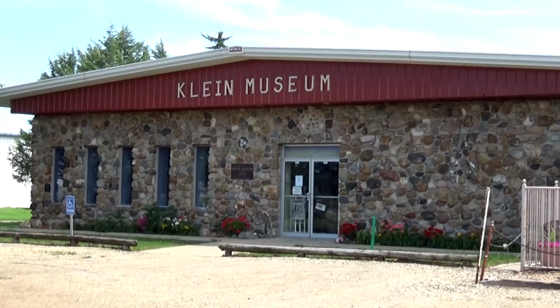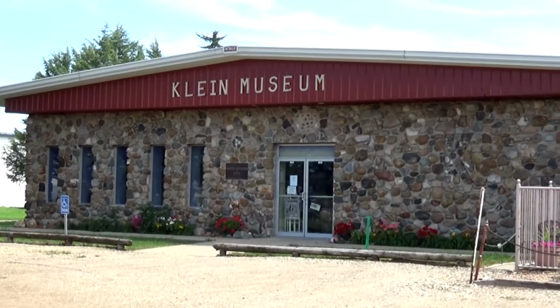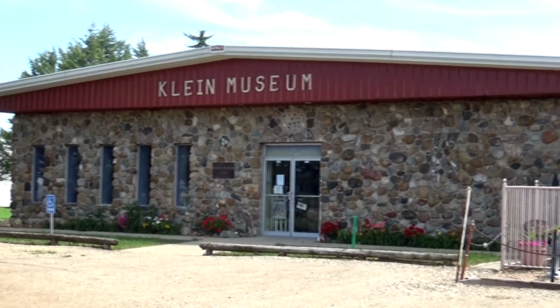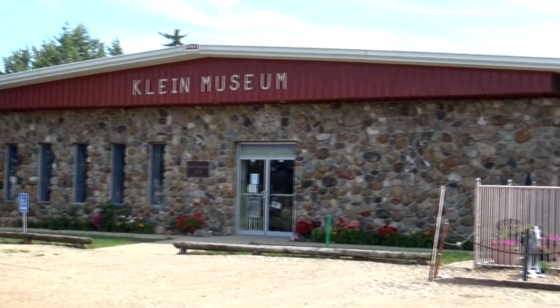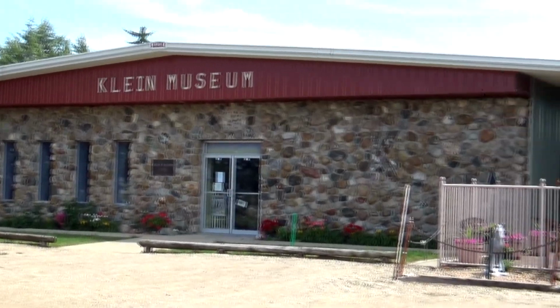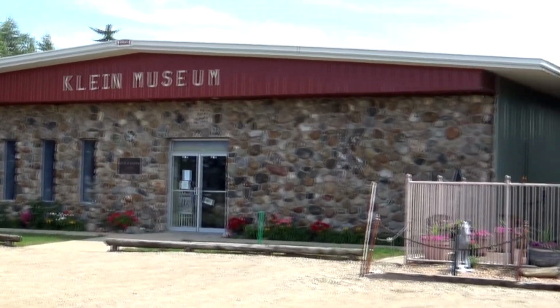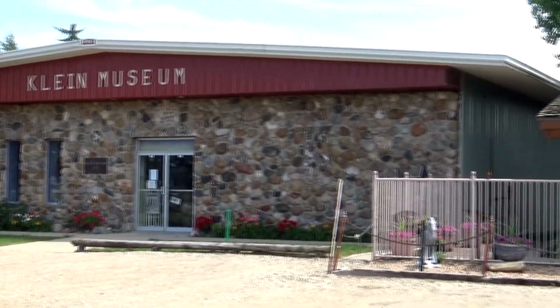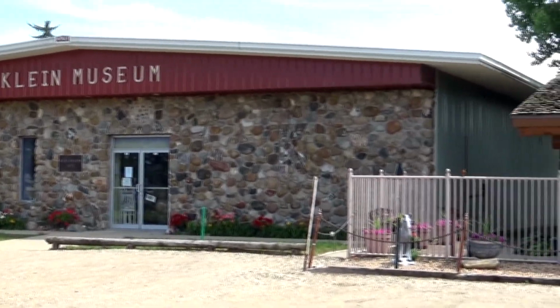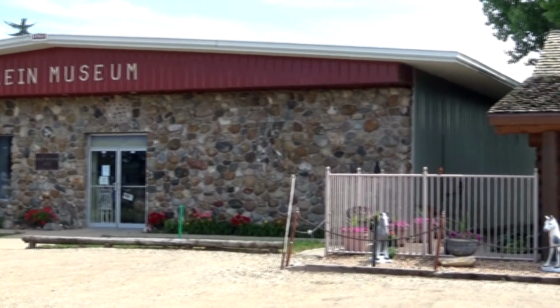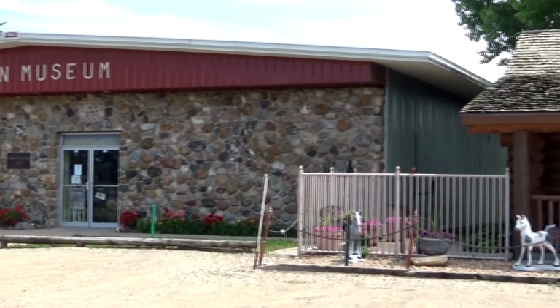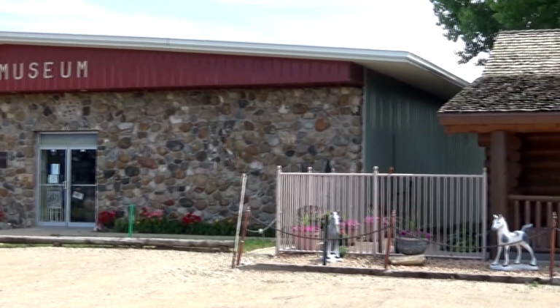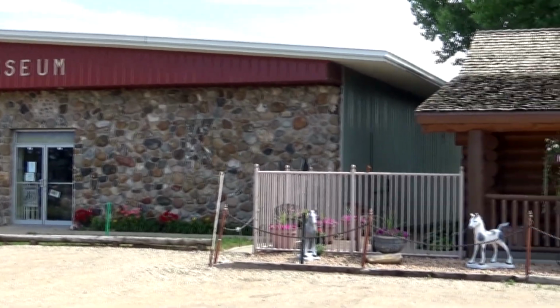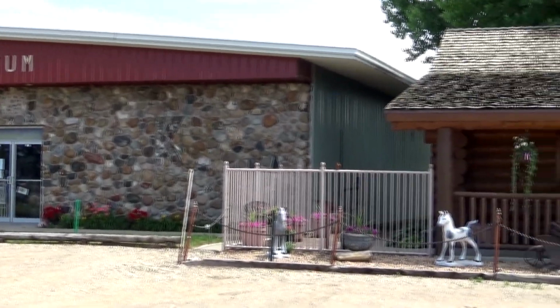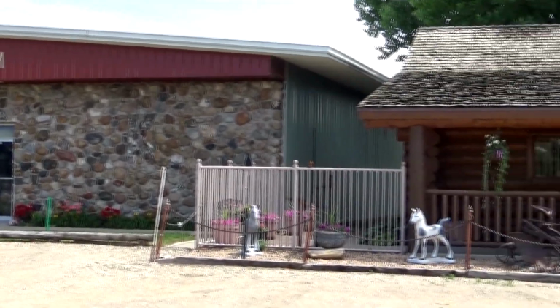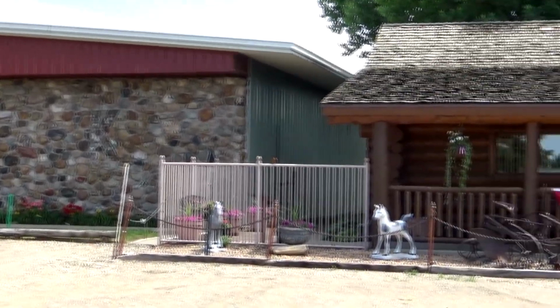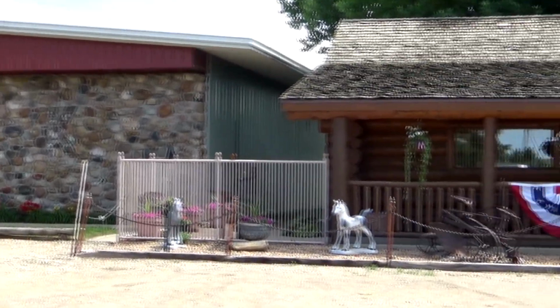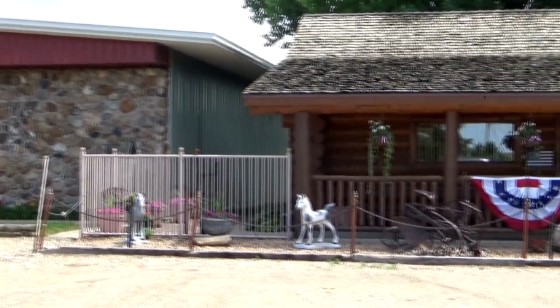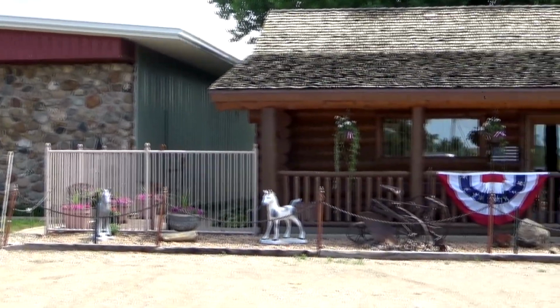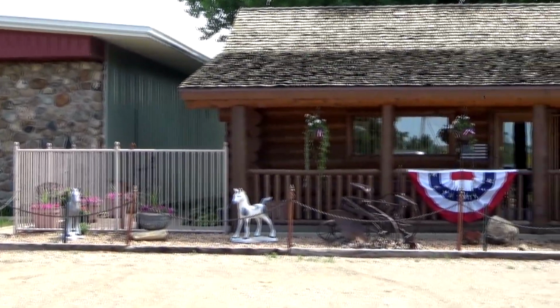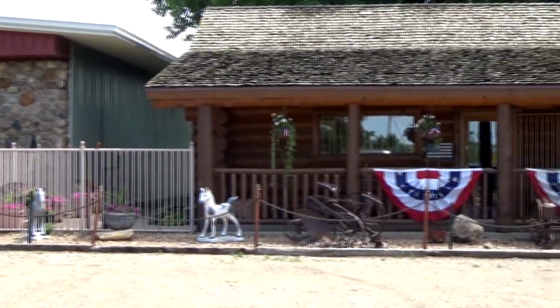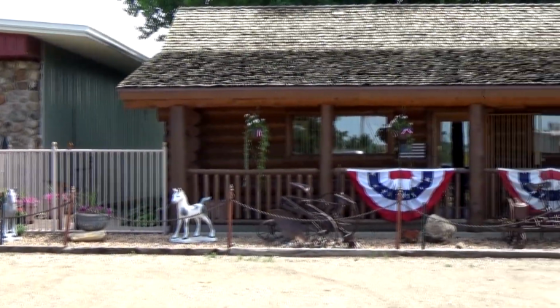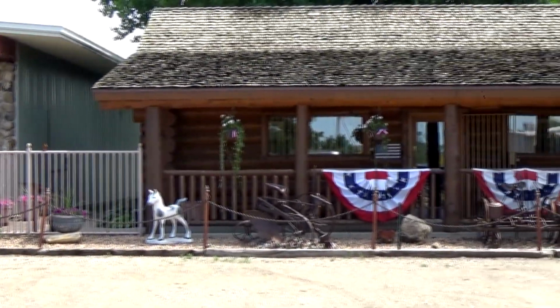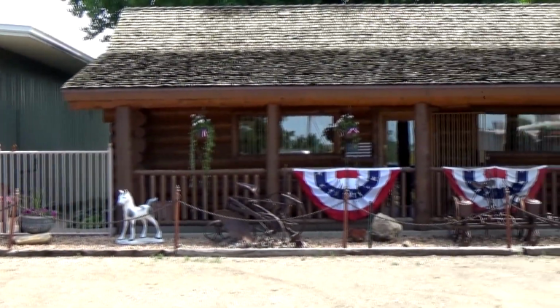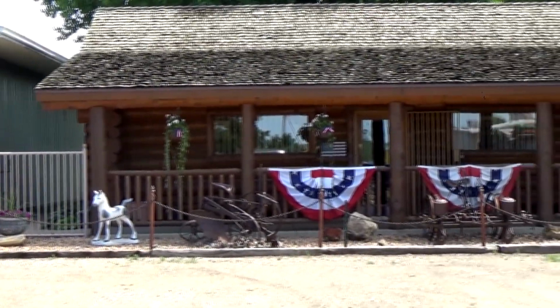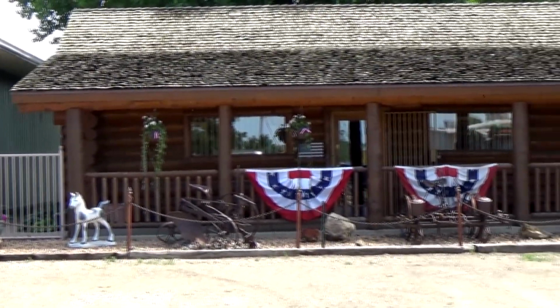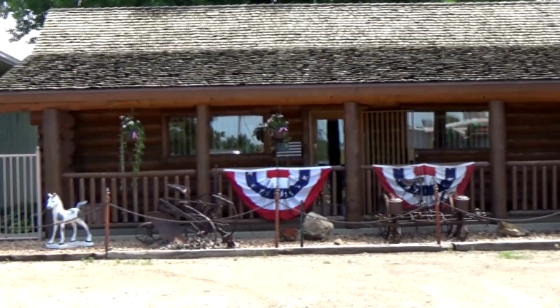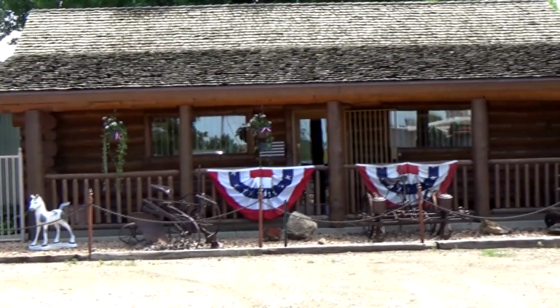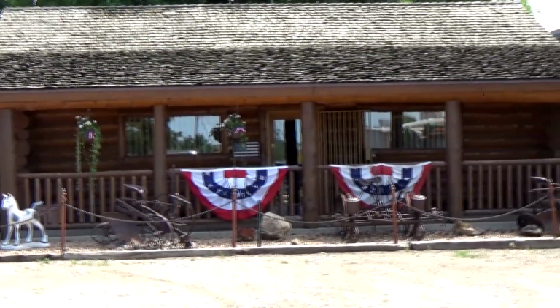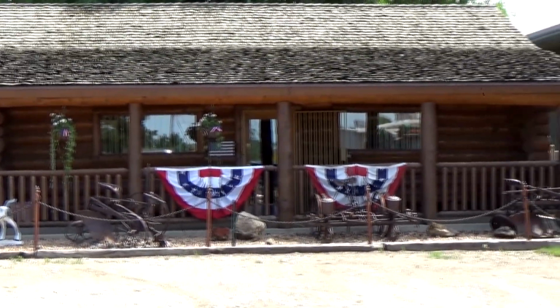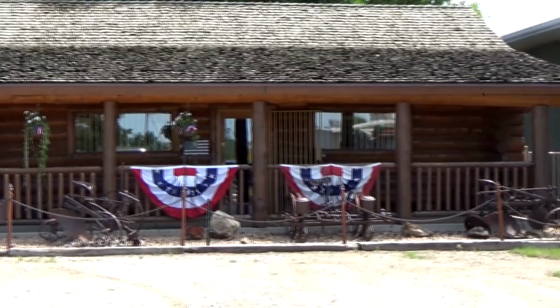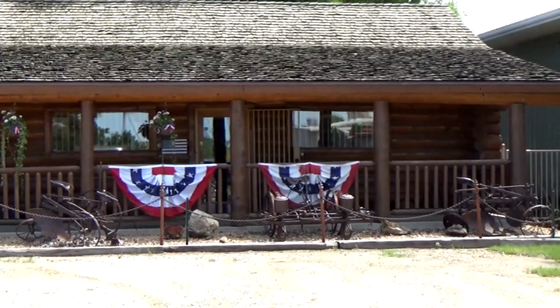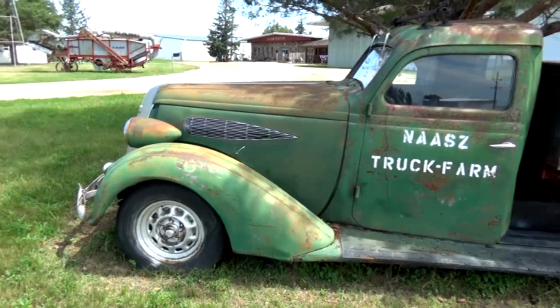This is the Klein Museum in Mobridge, South Dakota. It has a lot of Native American artifact history and a lot of old vehicles.